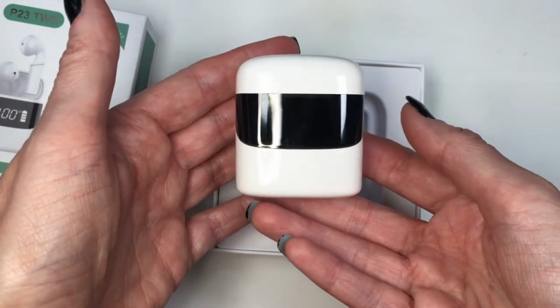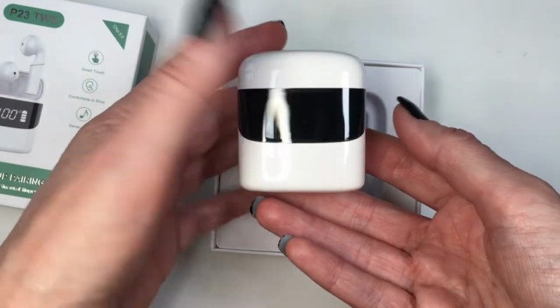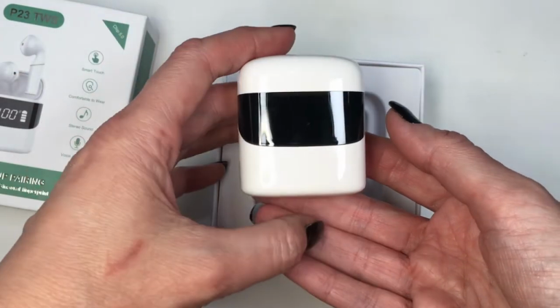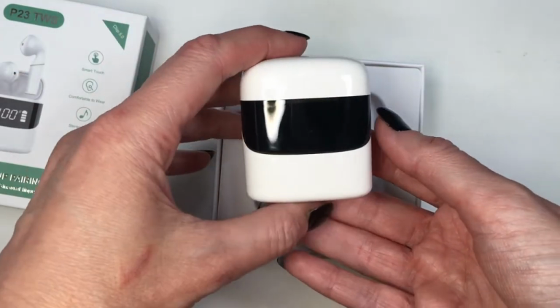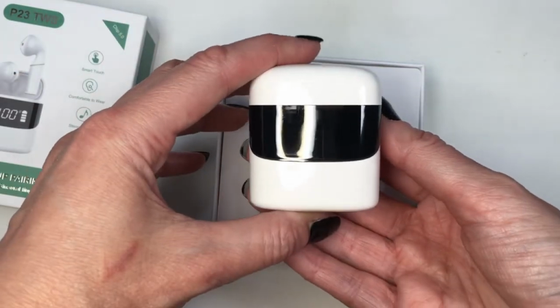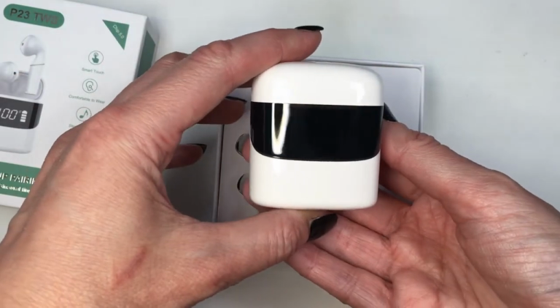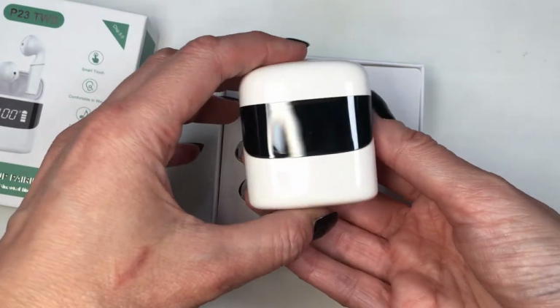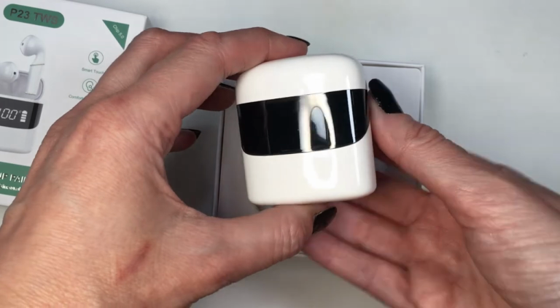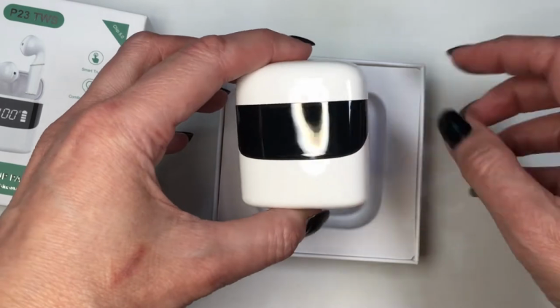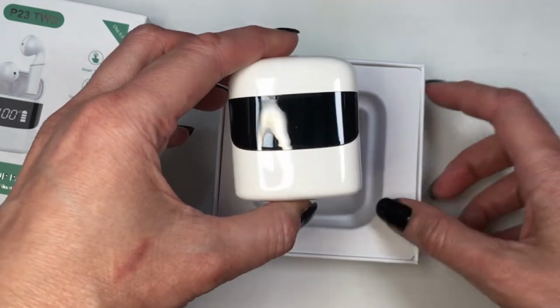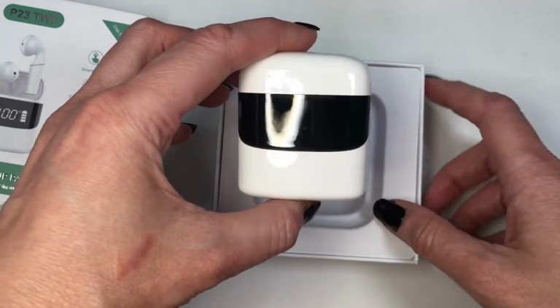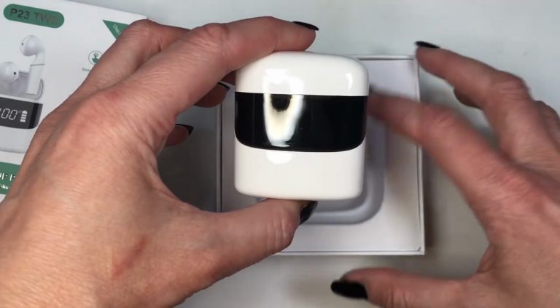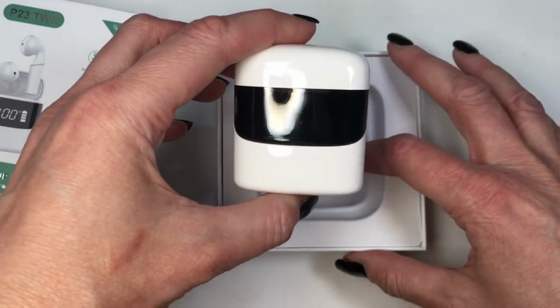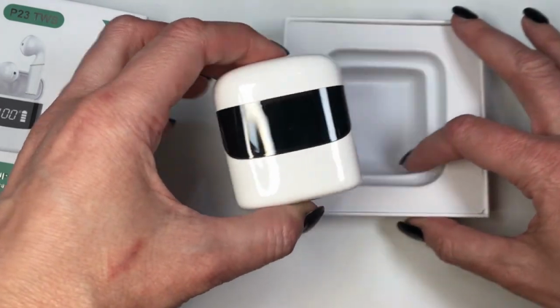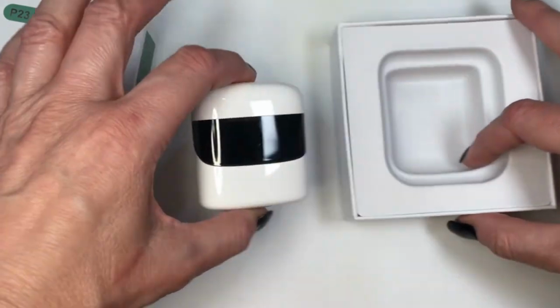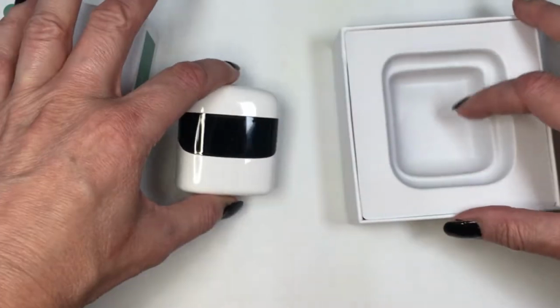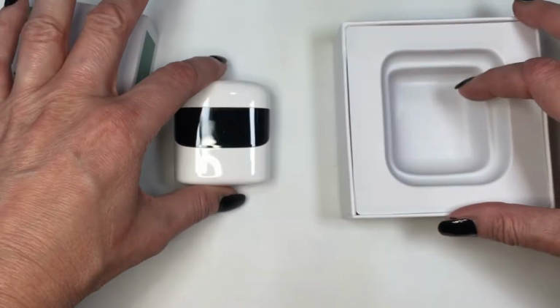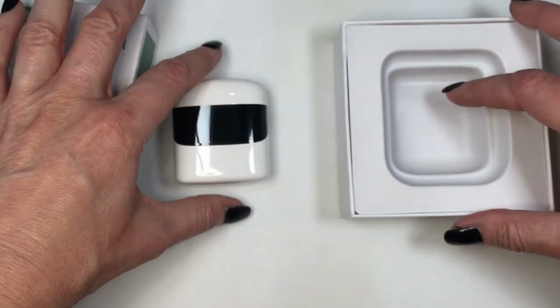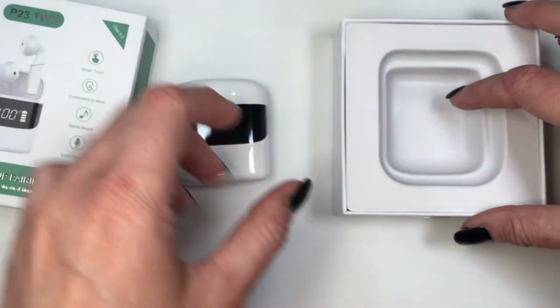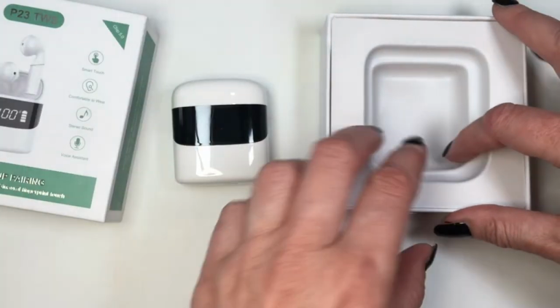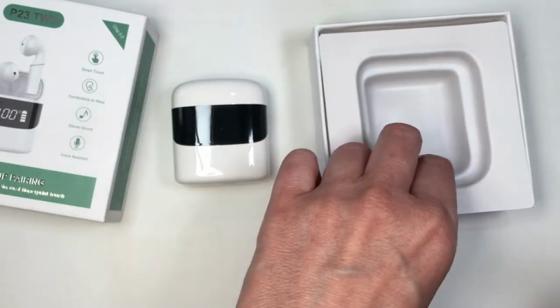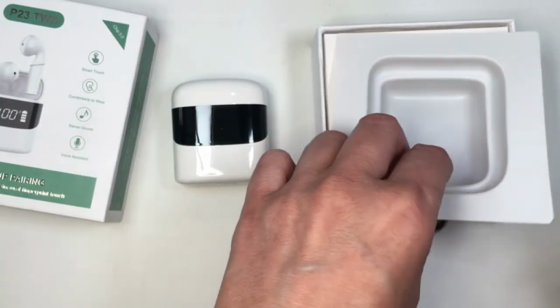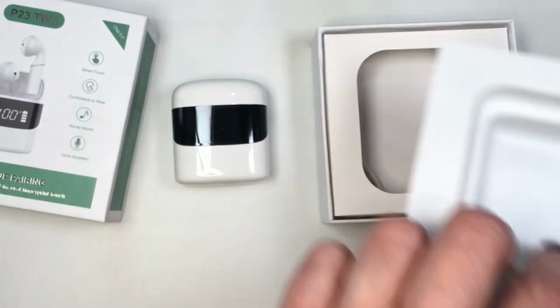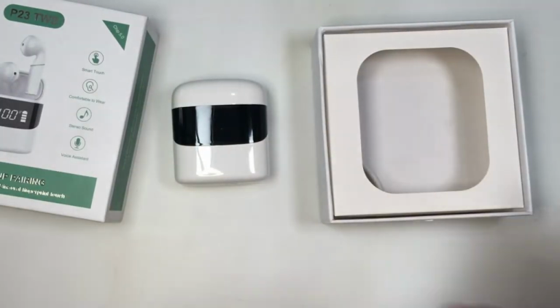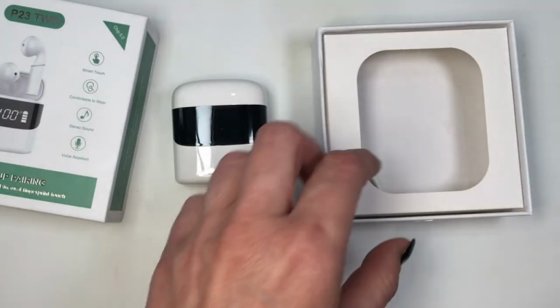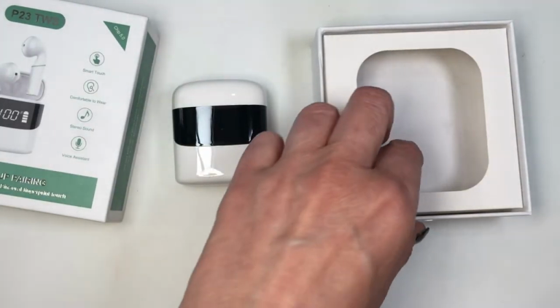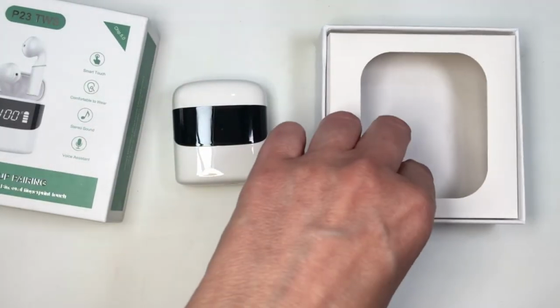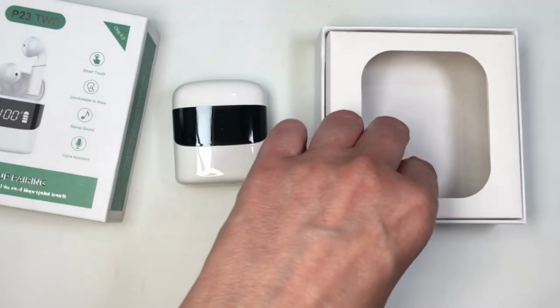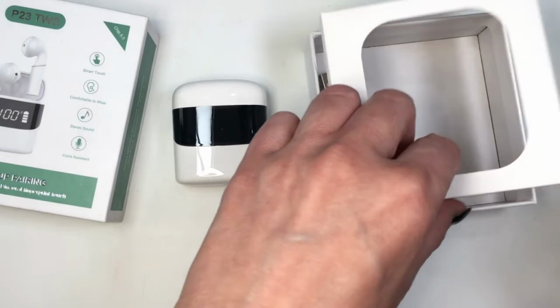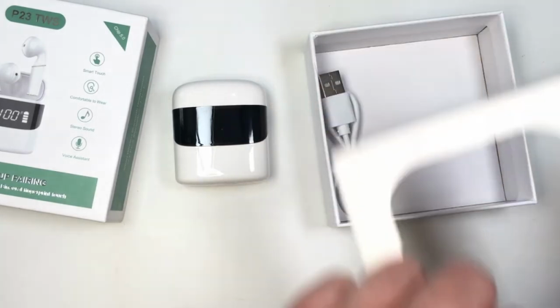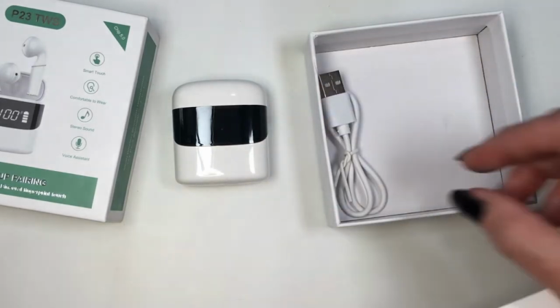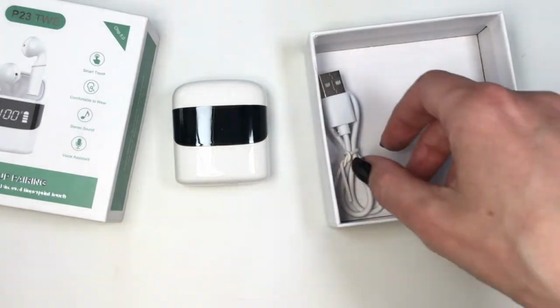This is what the box looks like and I think it's really cute. It actually reminds me of Star Wars Stormtroopers — like a mini robot kind of thing. They also come with a USB charger.